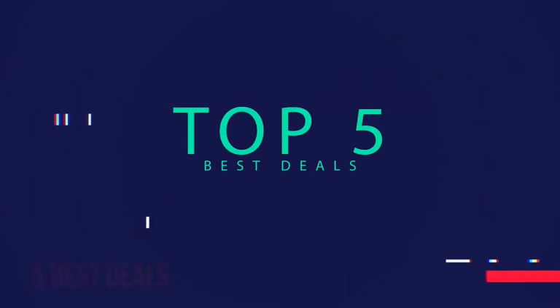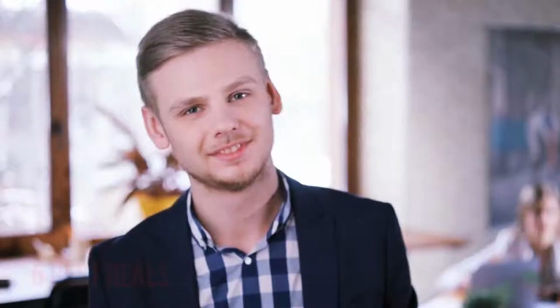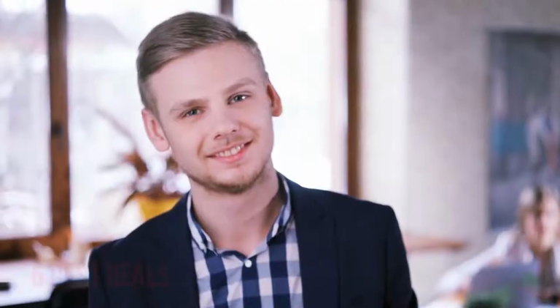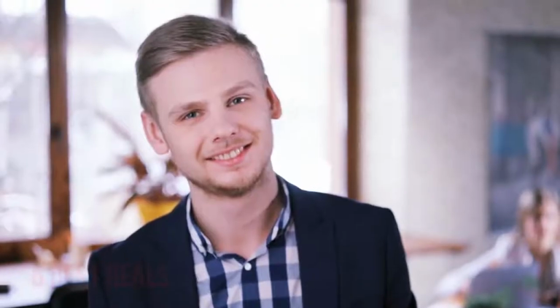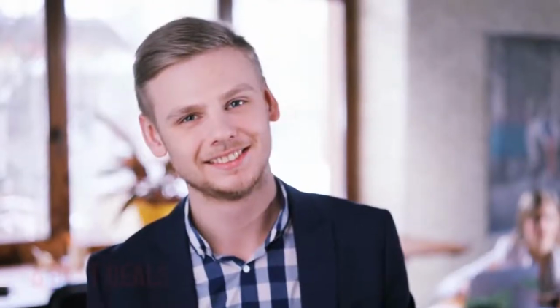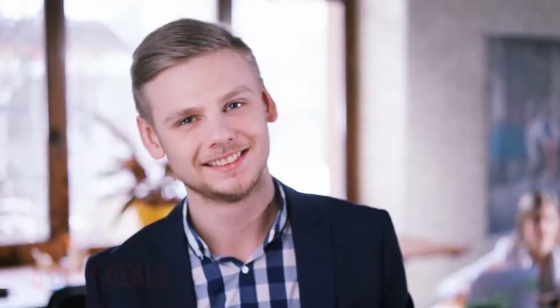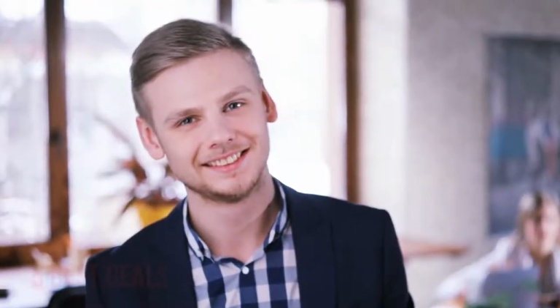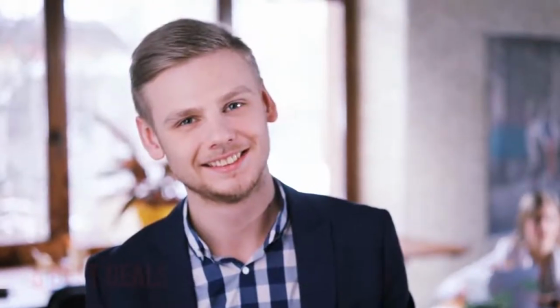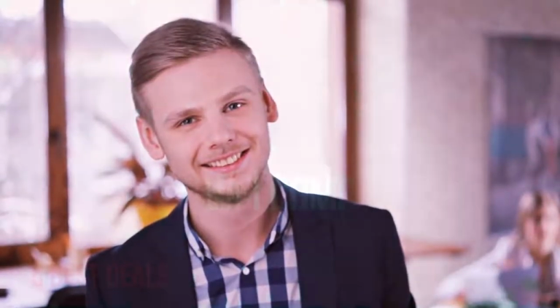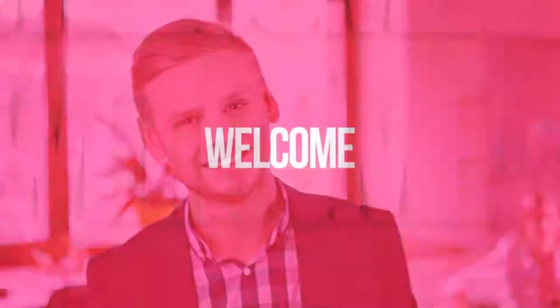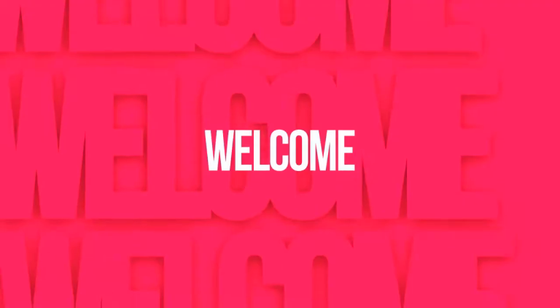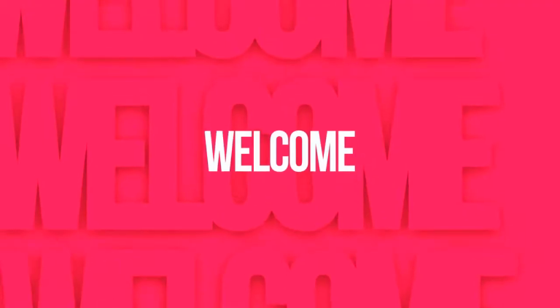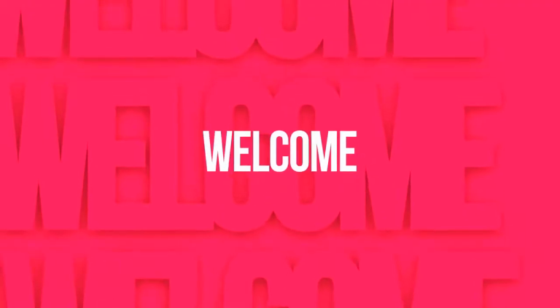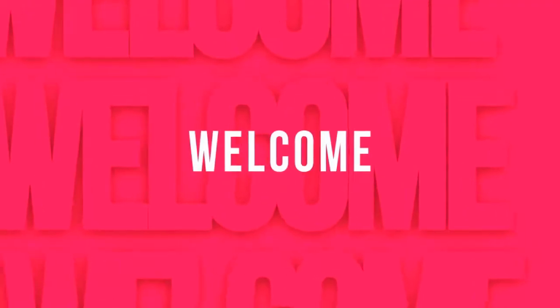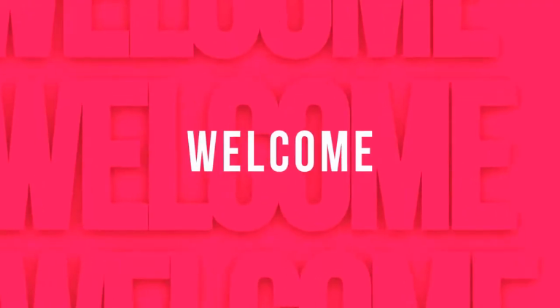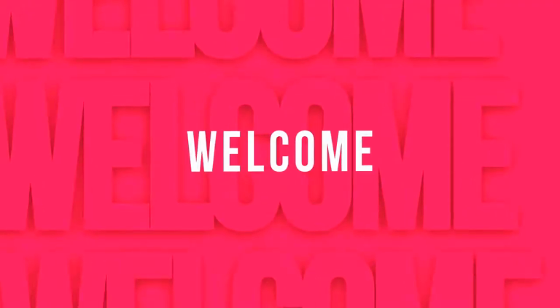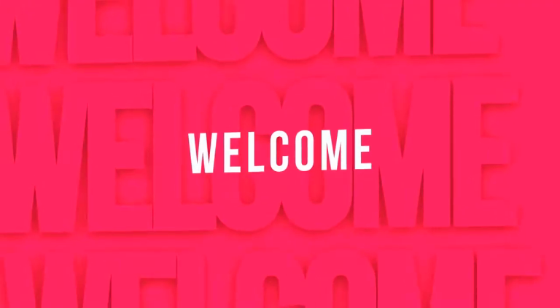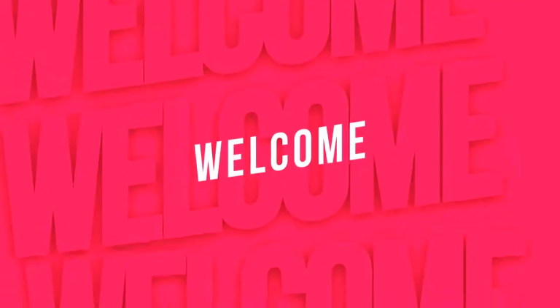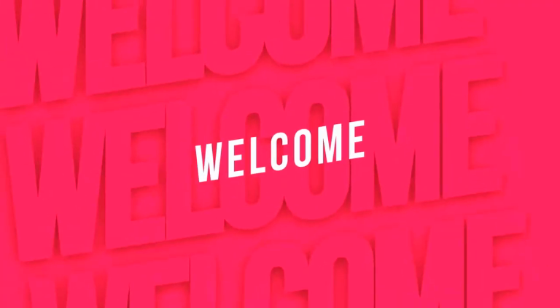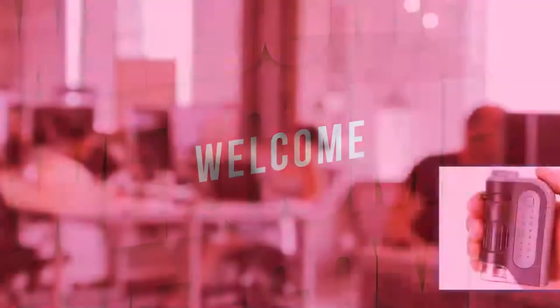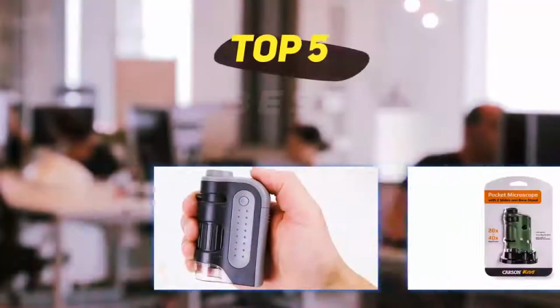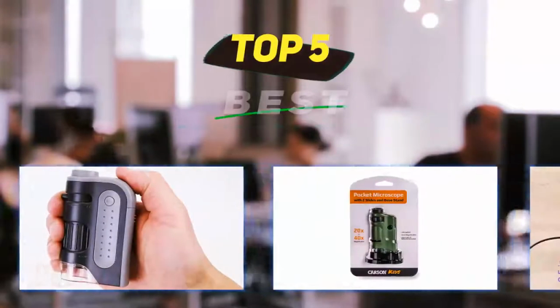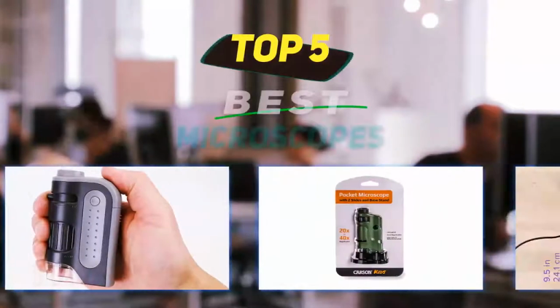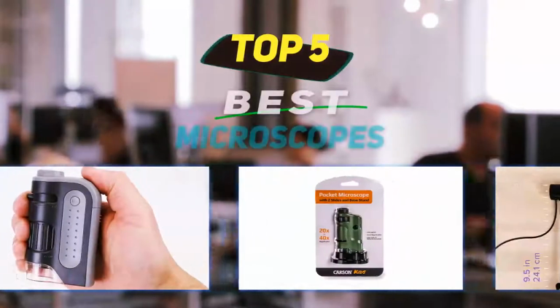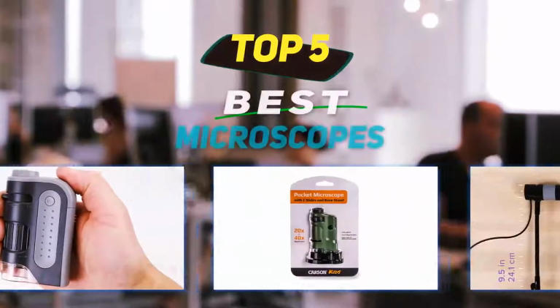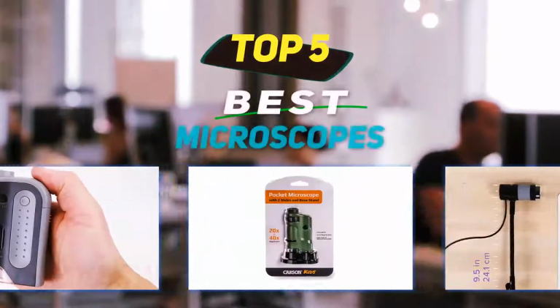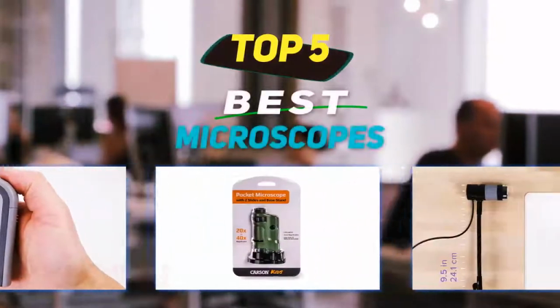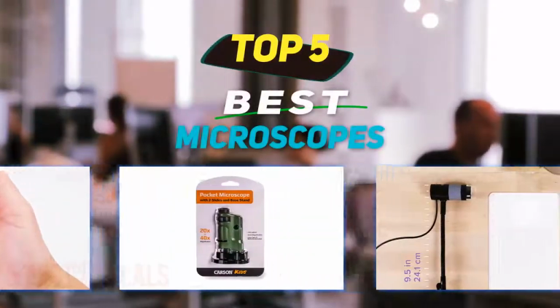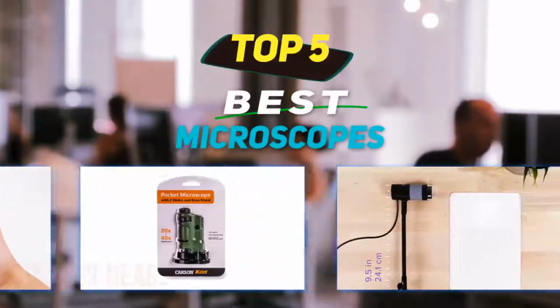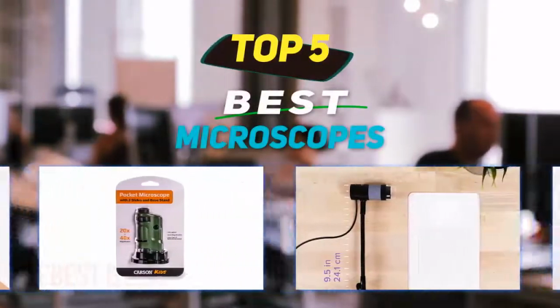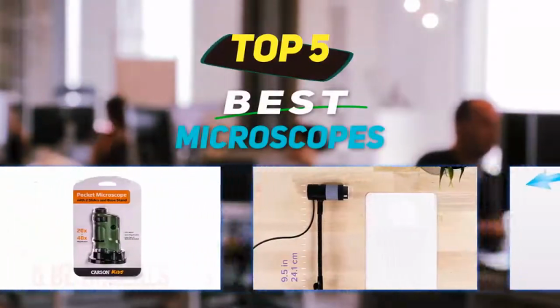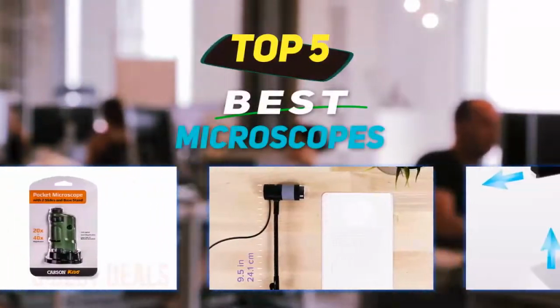Hey guys, welcome back to my channel. In this video I'm gonna talk about the top 5 best microscopes.